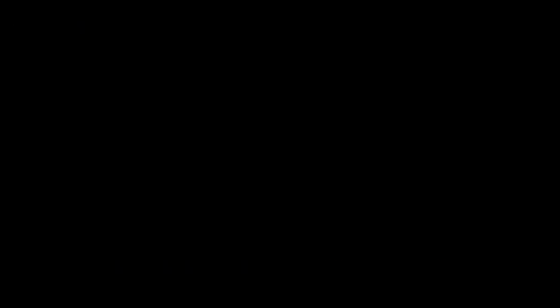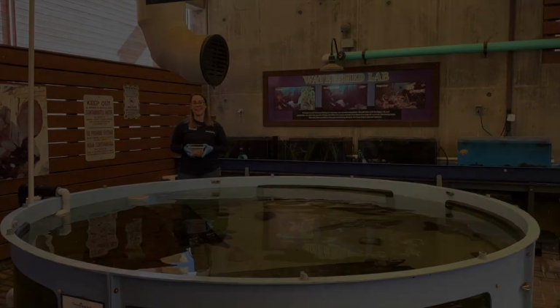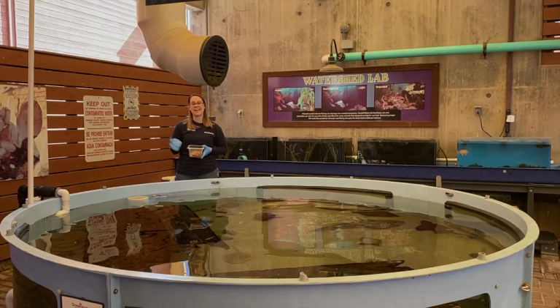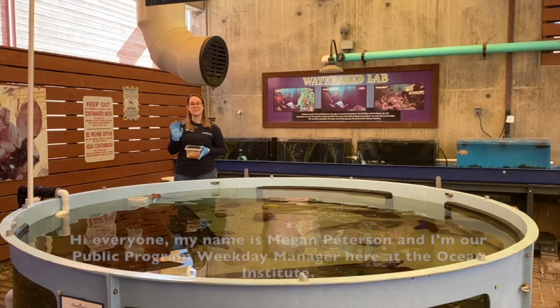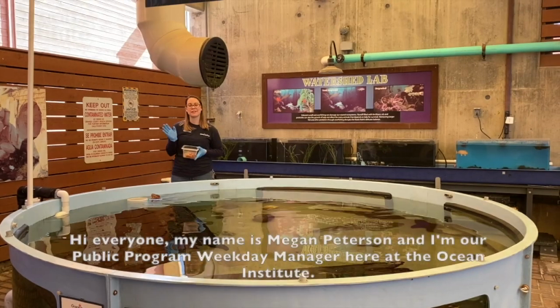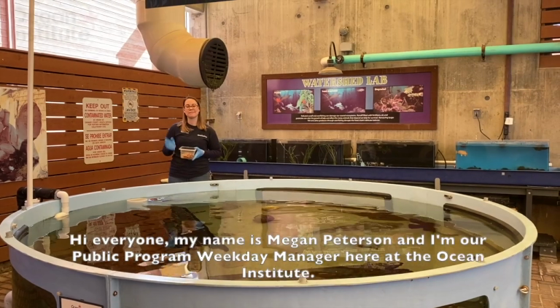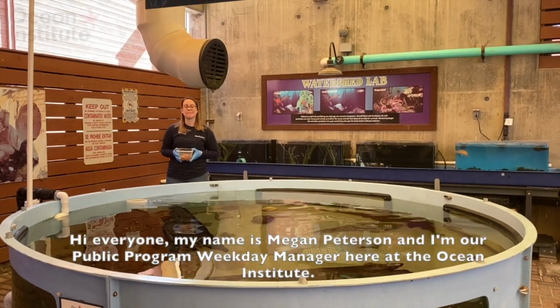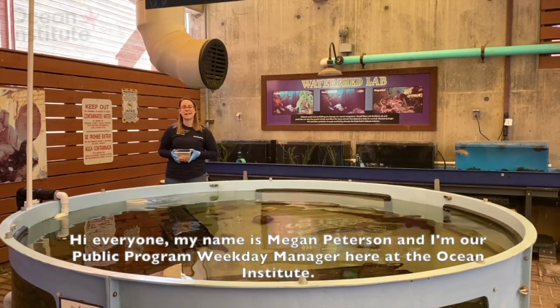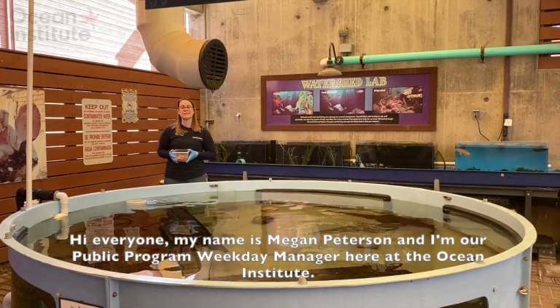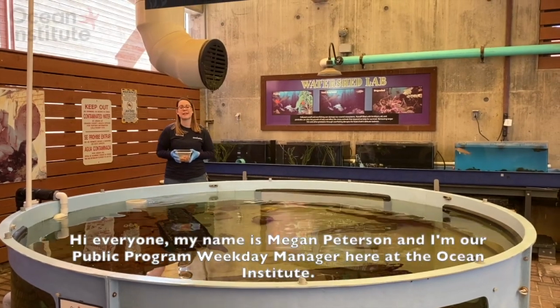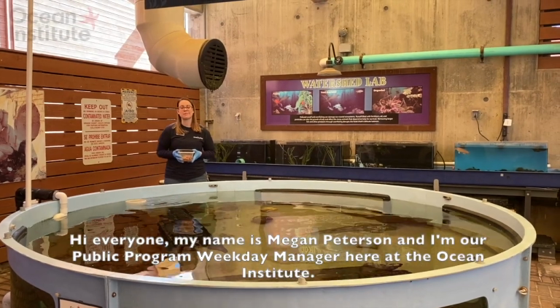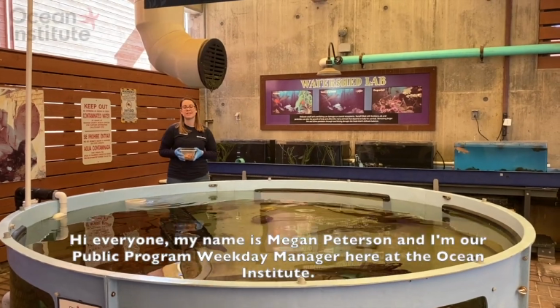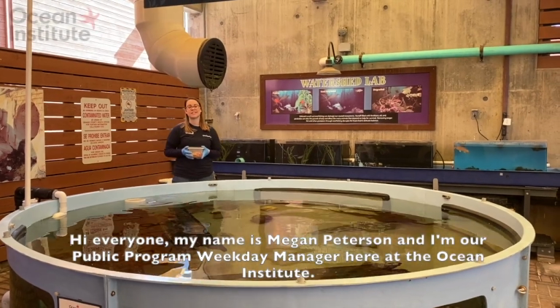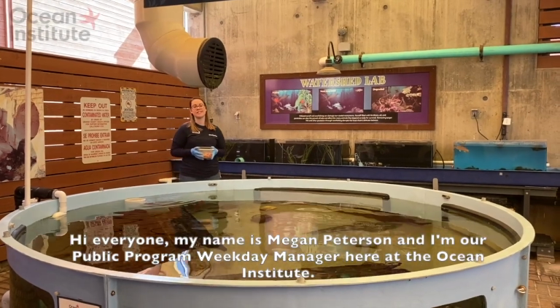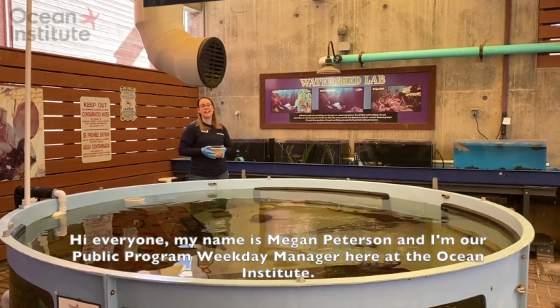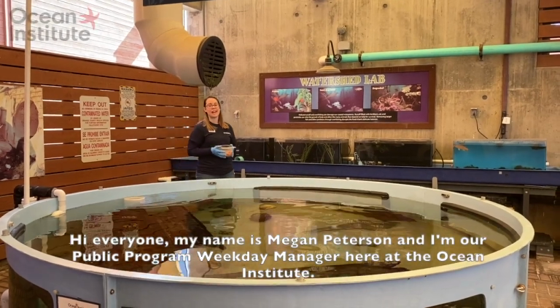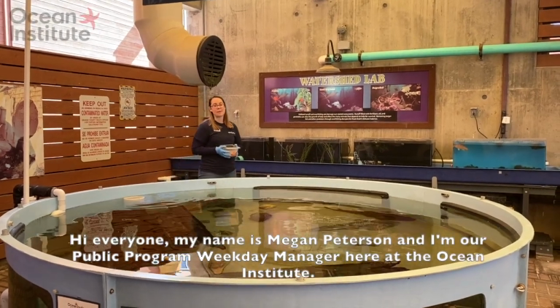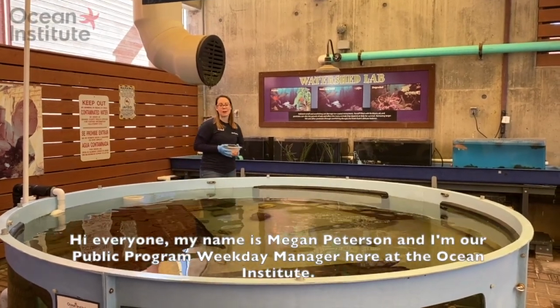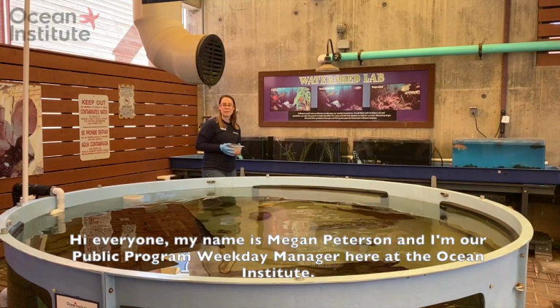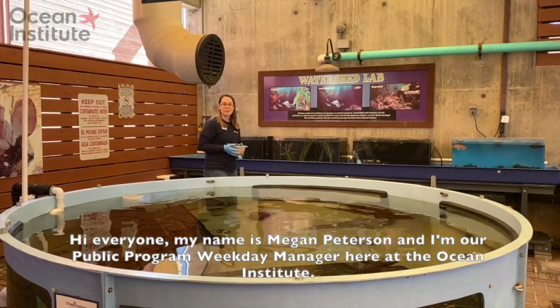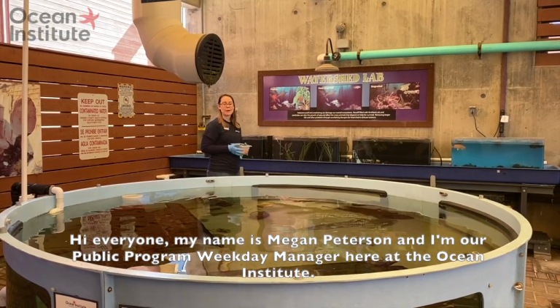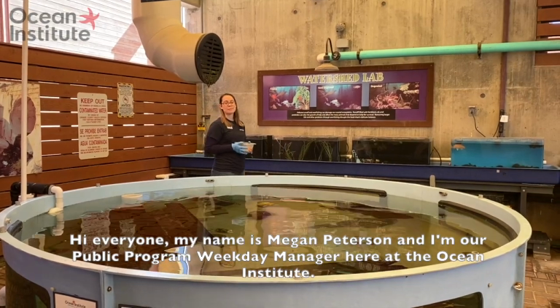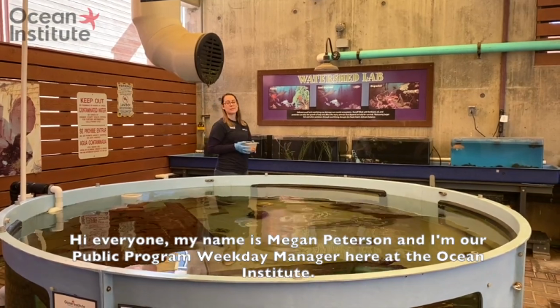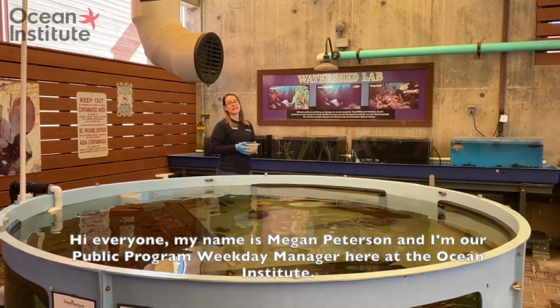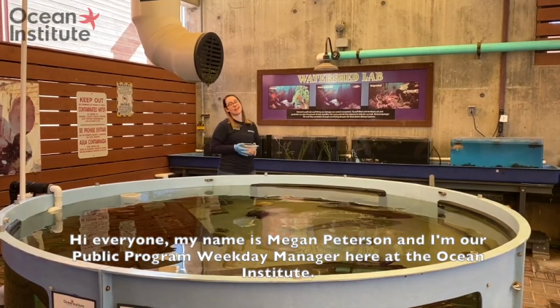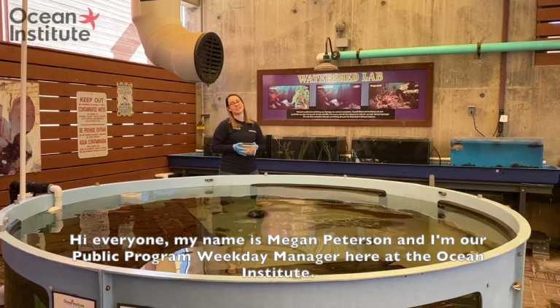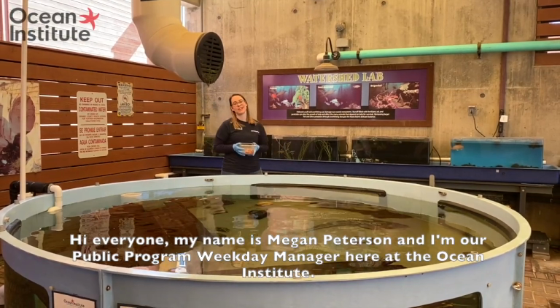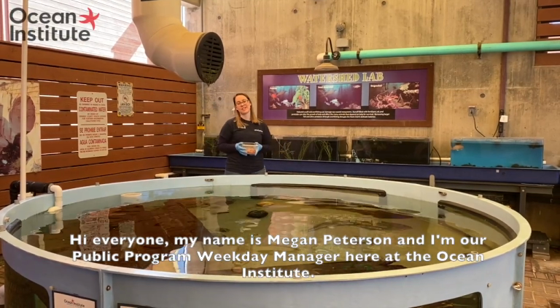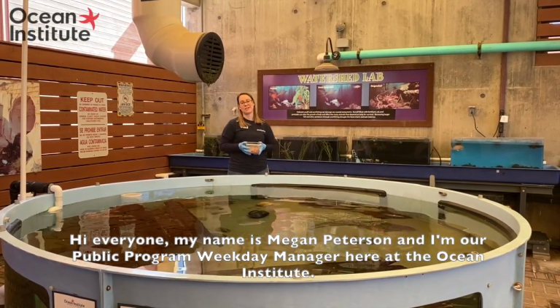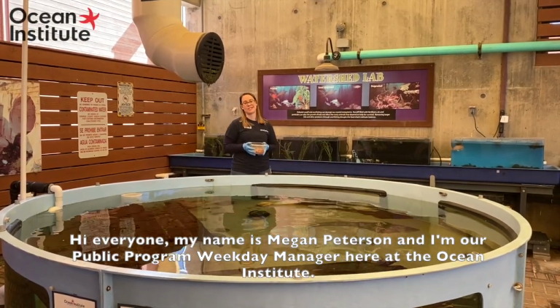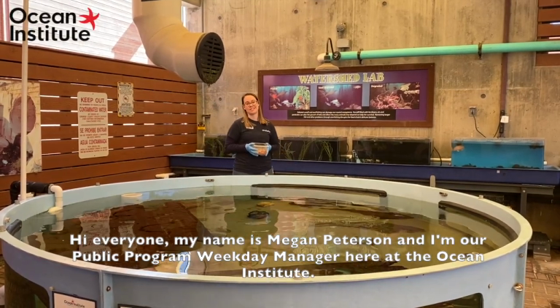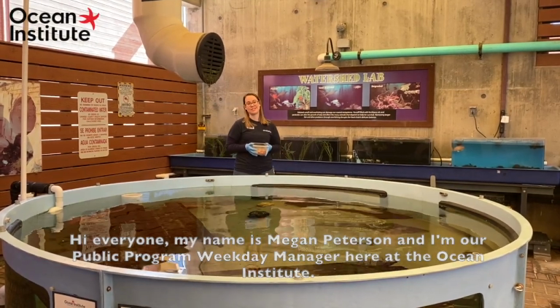Hi everyone, my name is Nadine Peterson and I'm the public programs weekday manager here at the Ashland Institute.